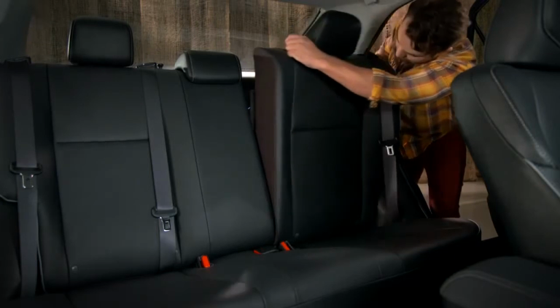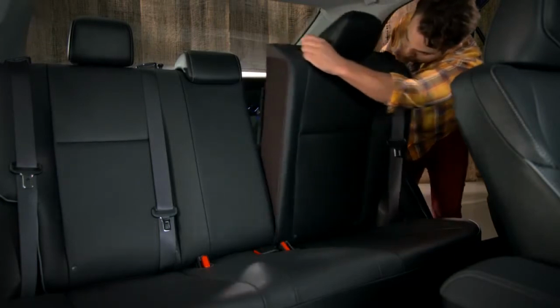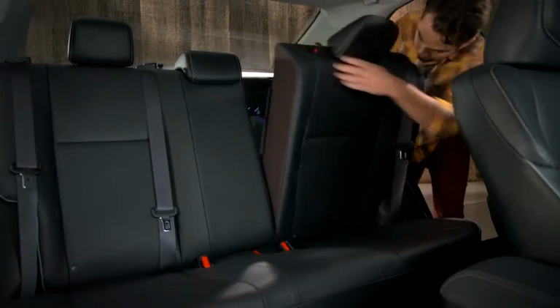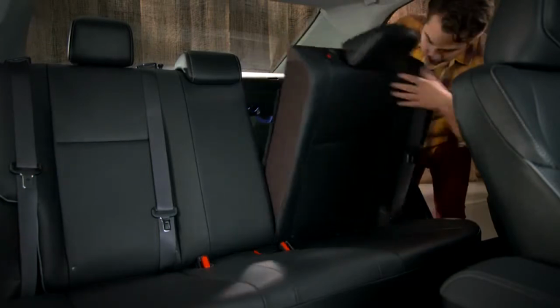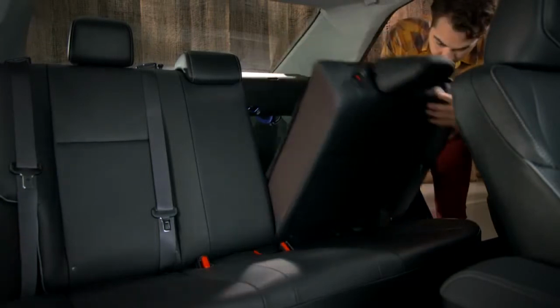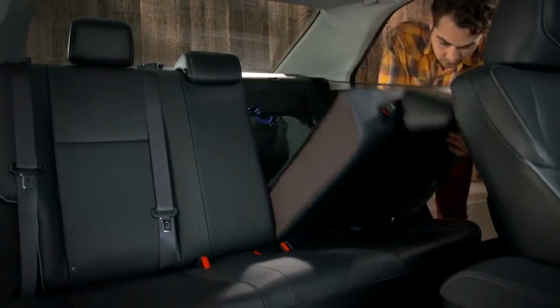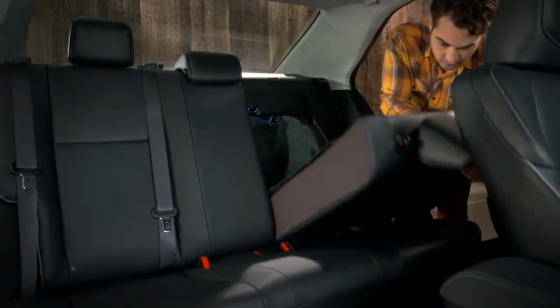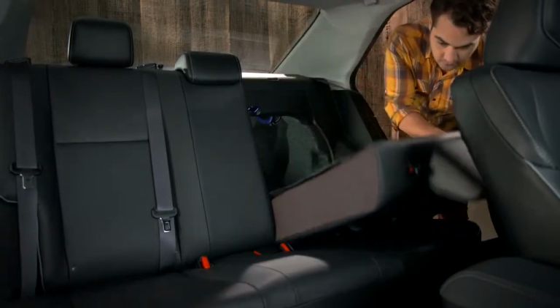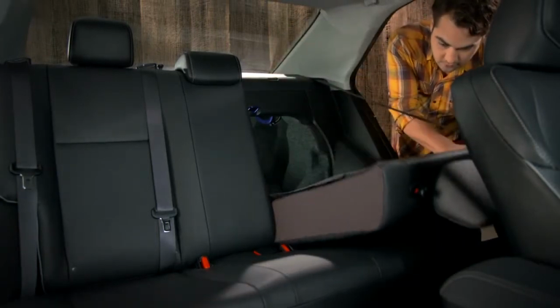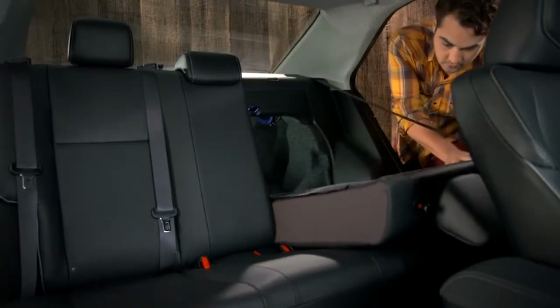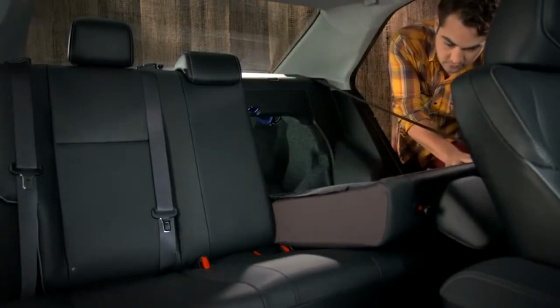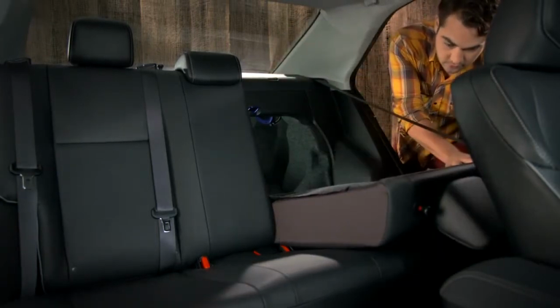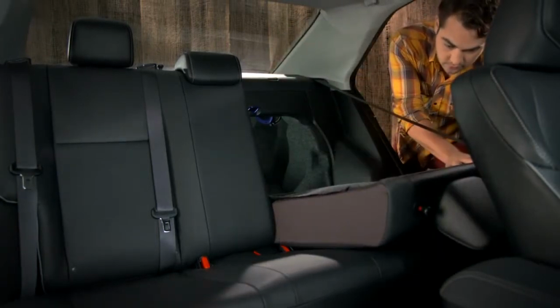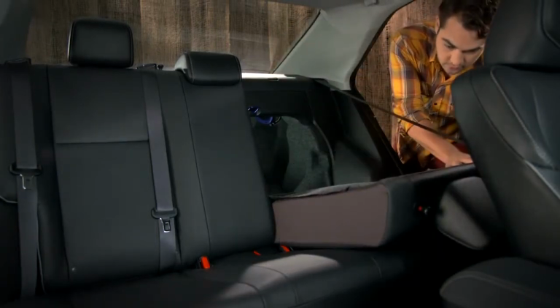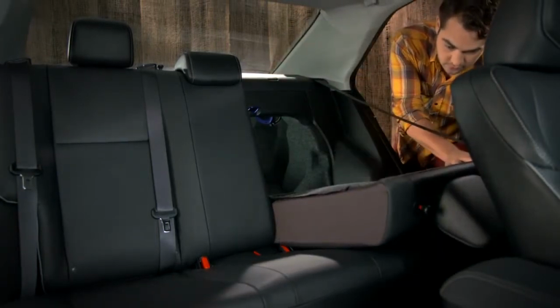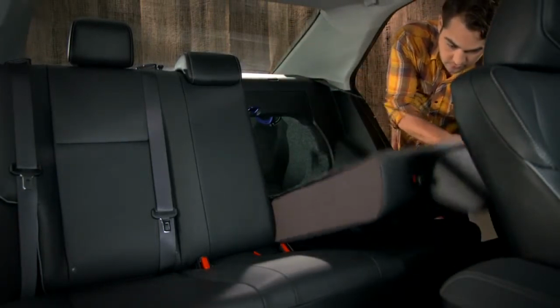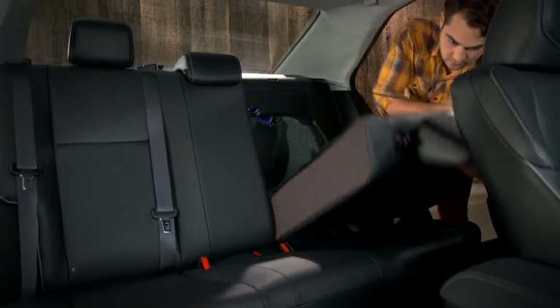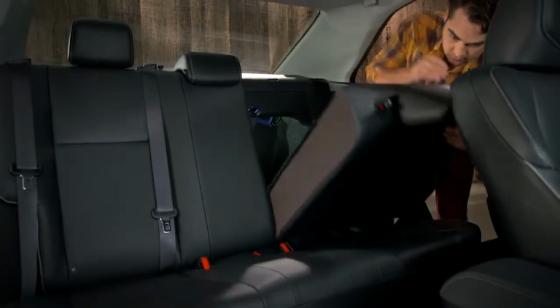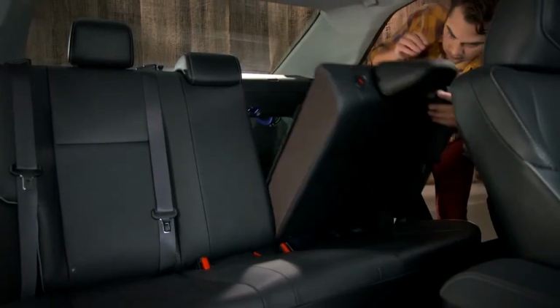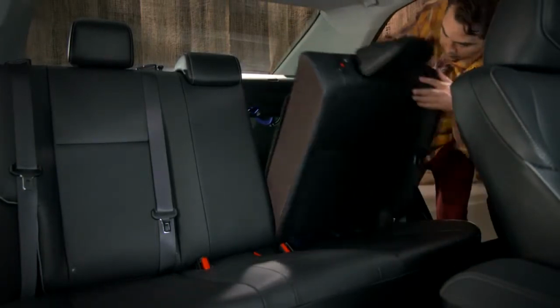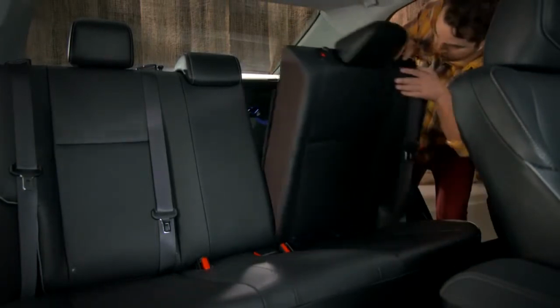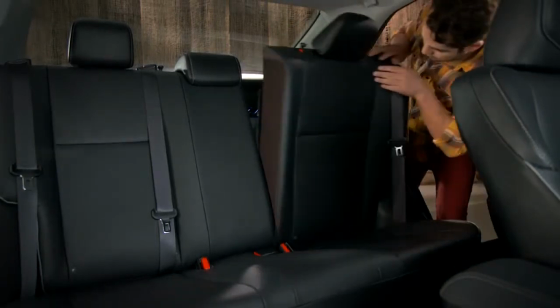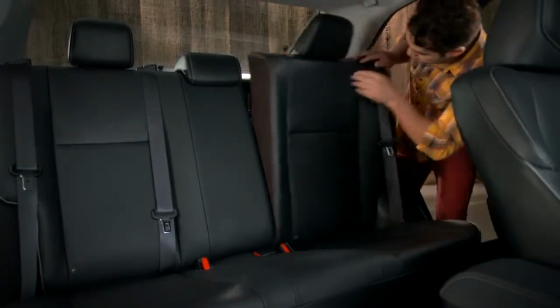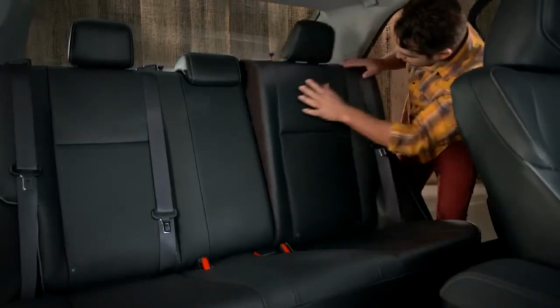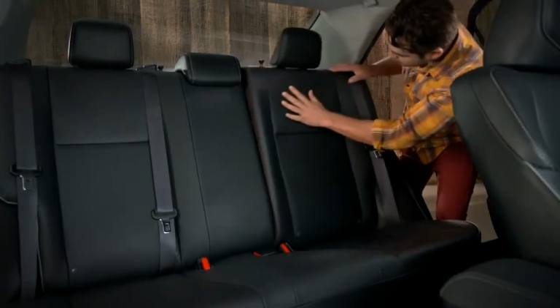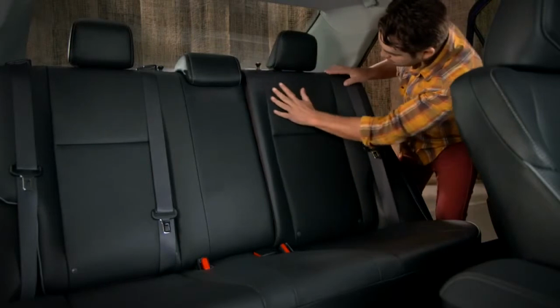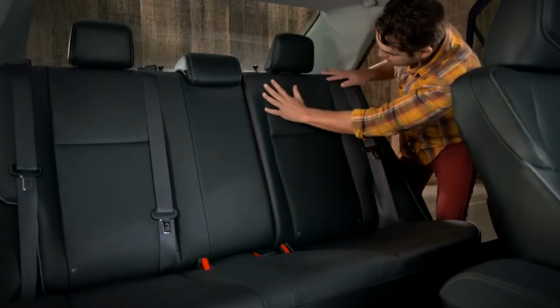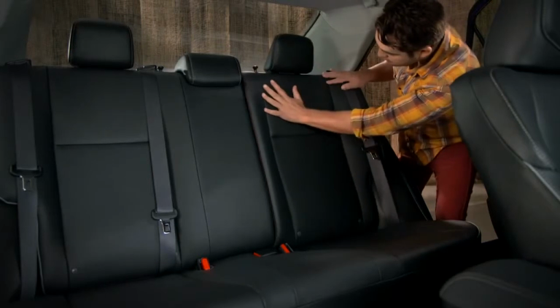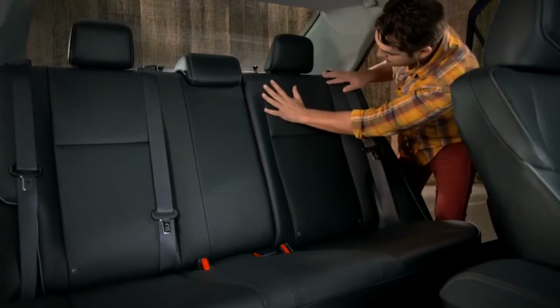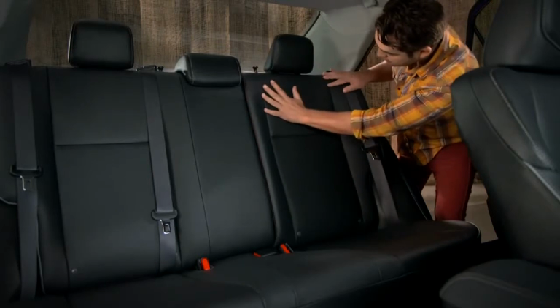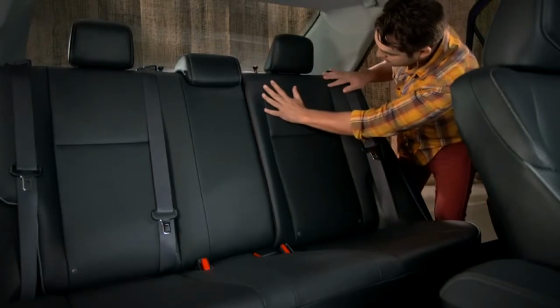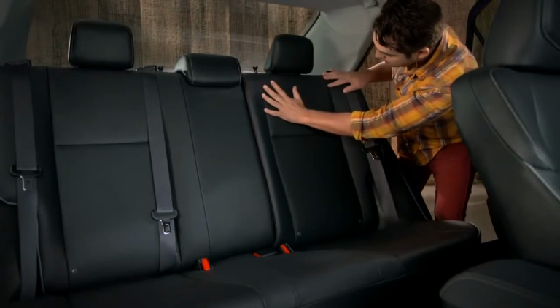To return the seatback to its original position, lift it up and push it into place until you hear the latch click.